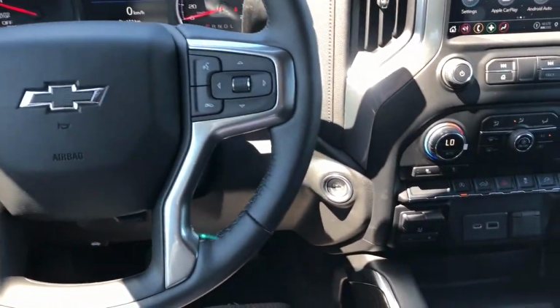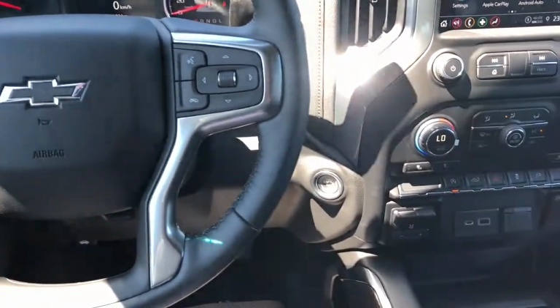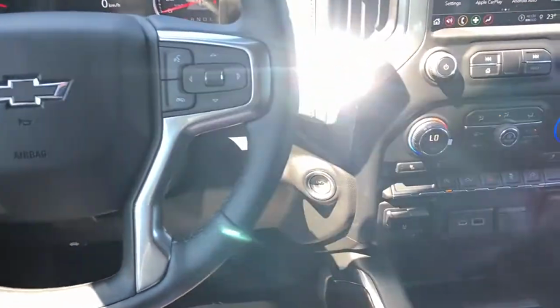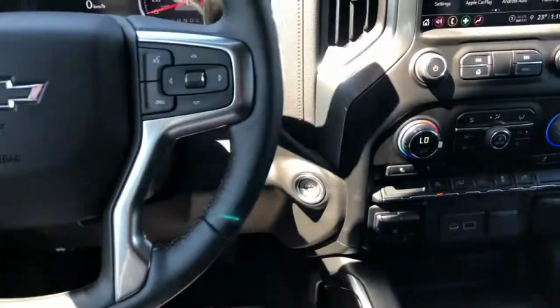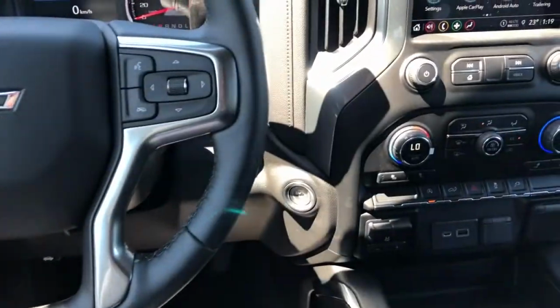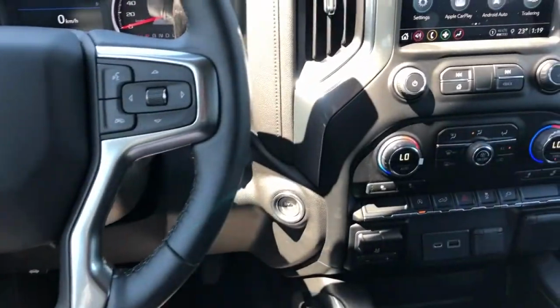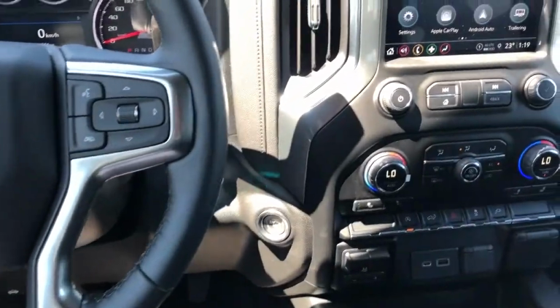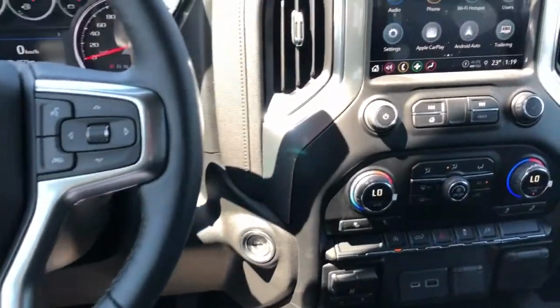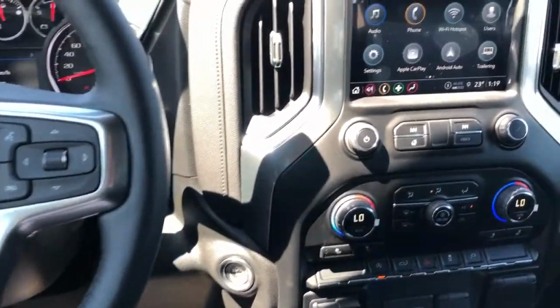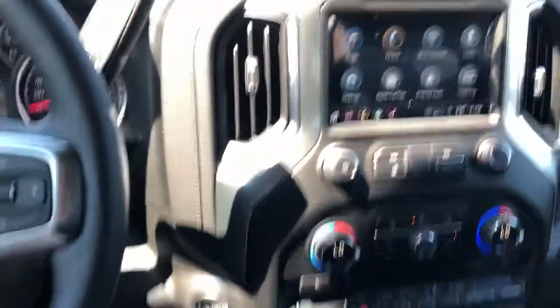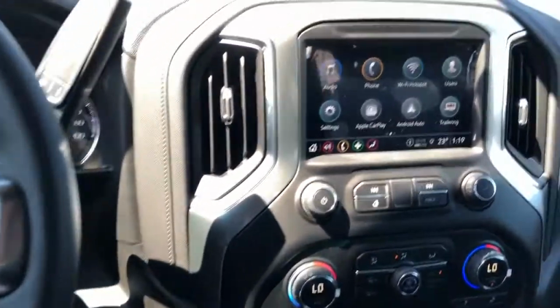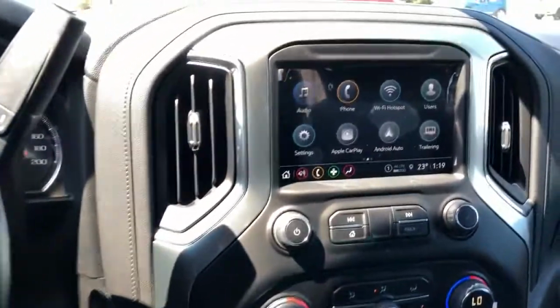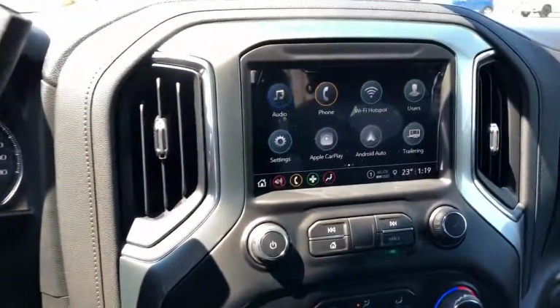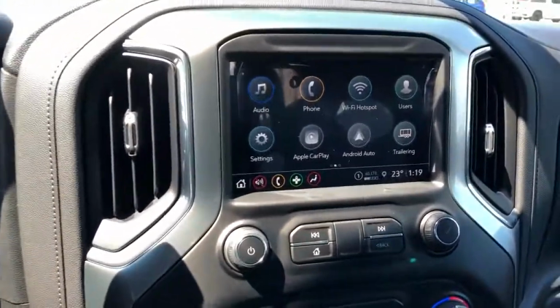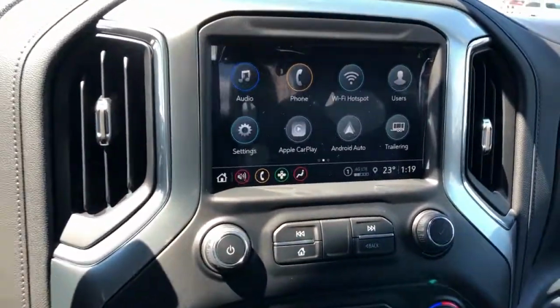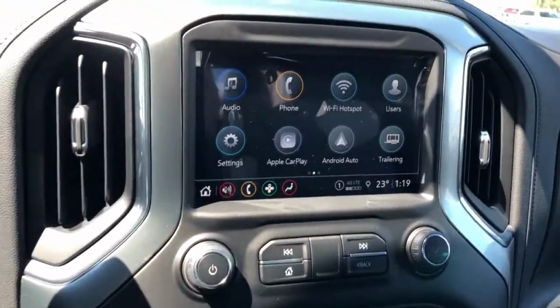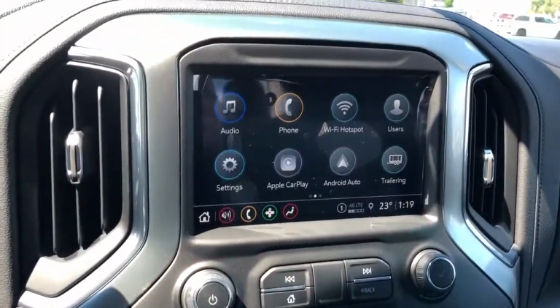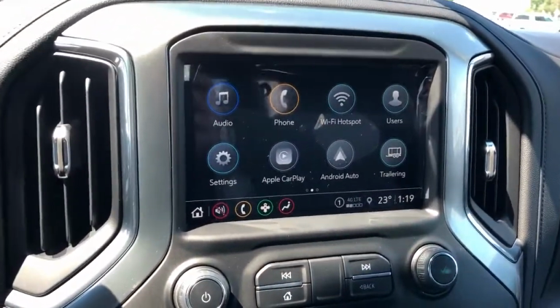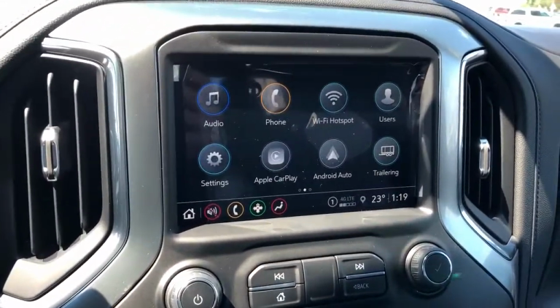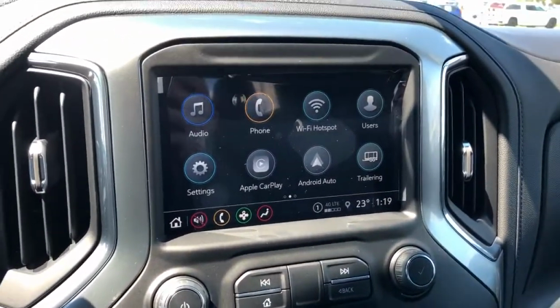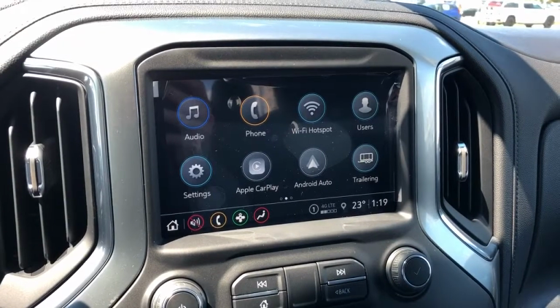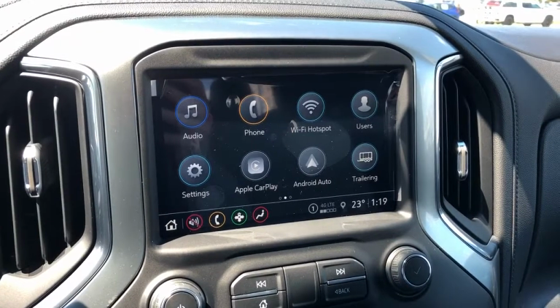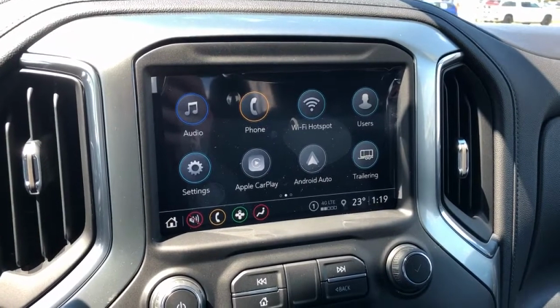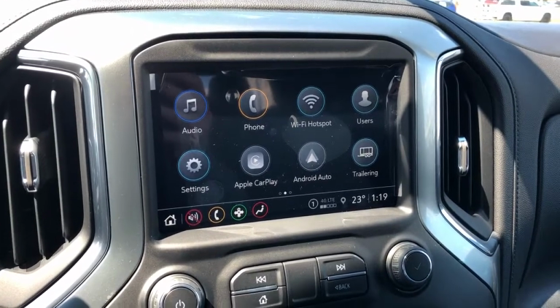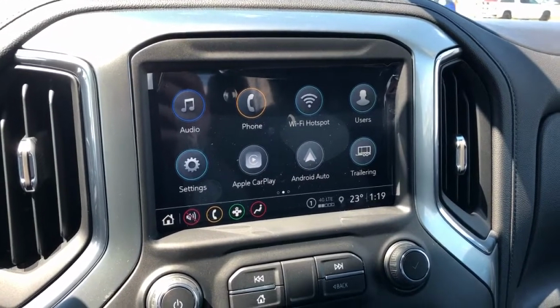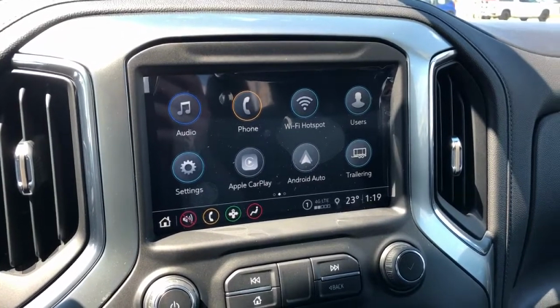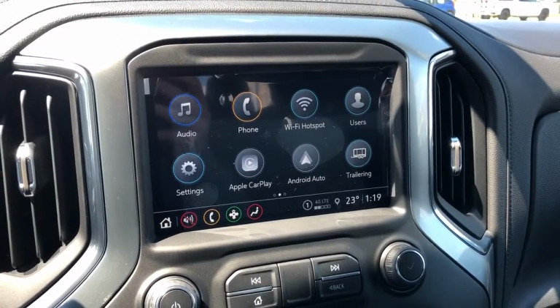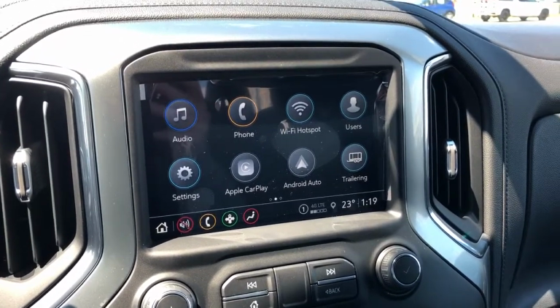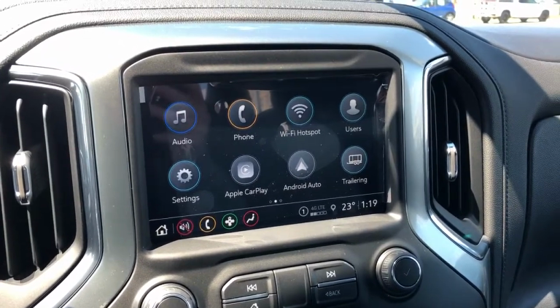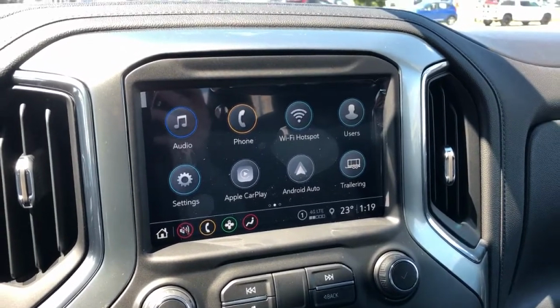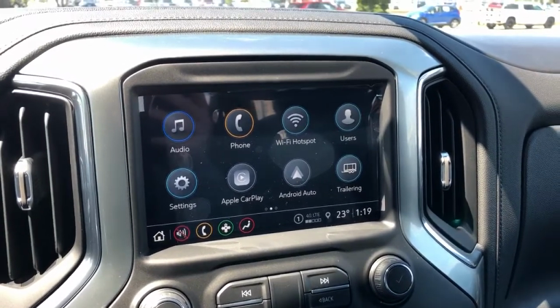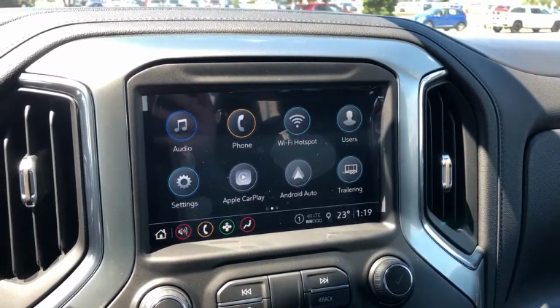Push start, infotainment screen with backup camera, Apple CarPlay, Android Auto and Wi-Fi hotspot.